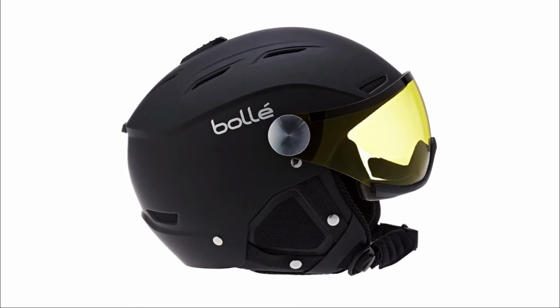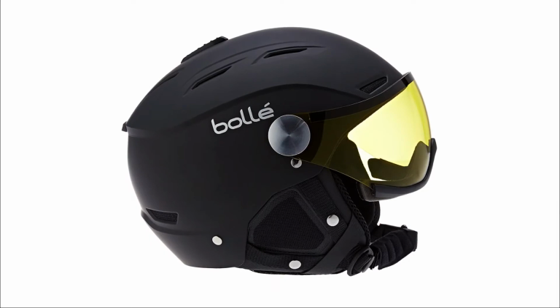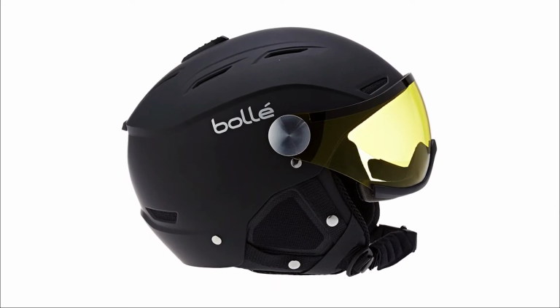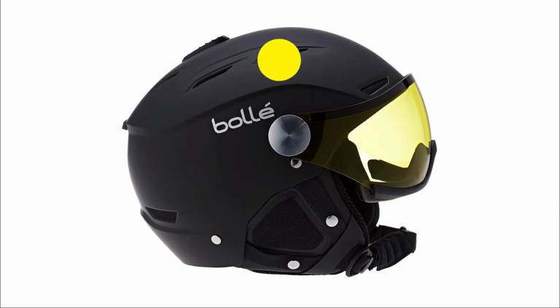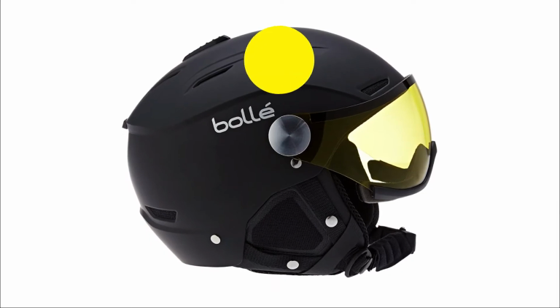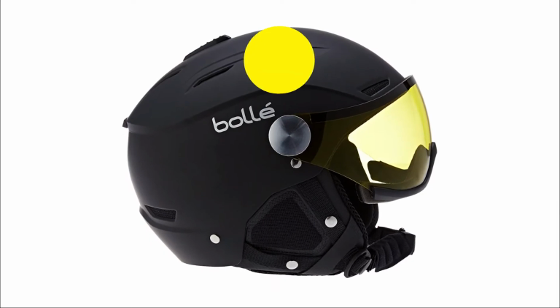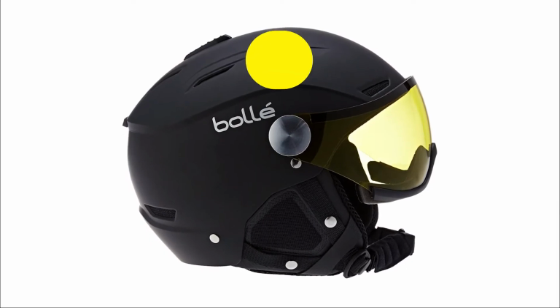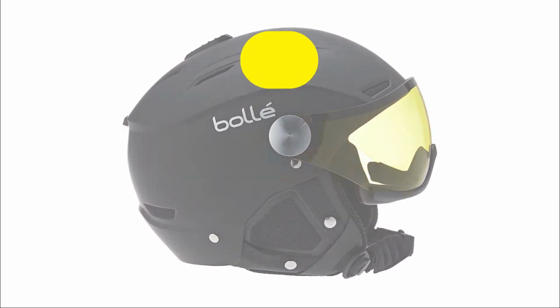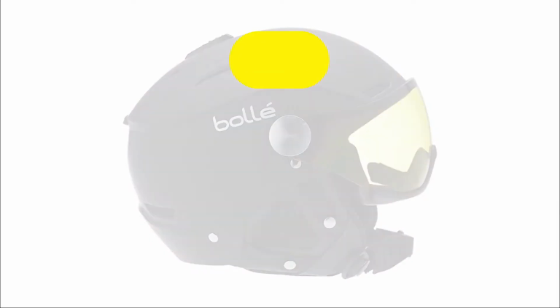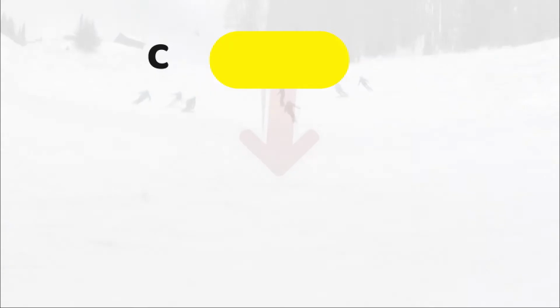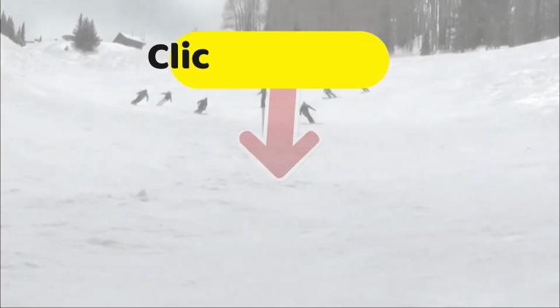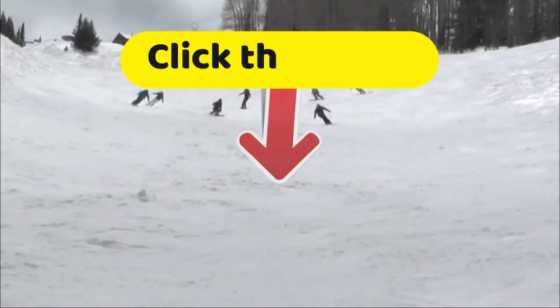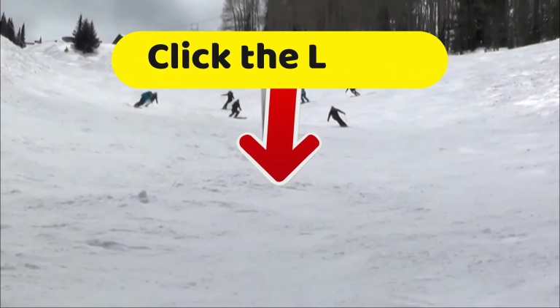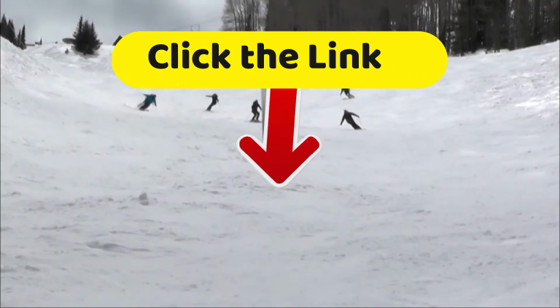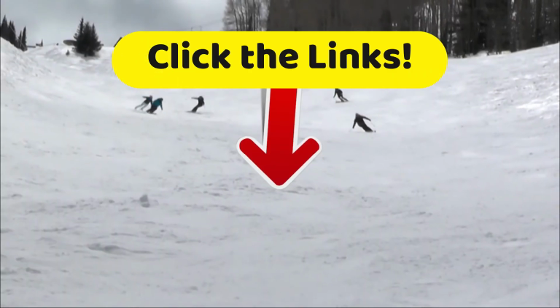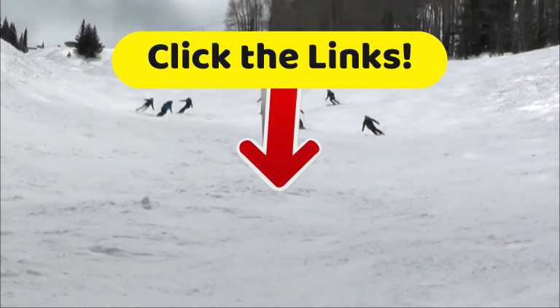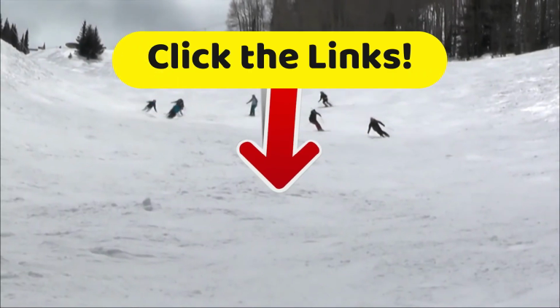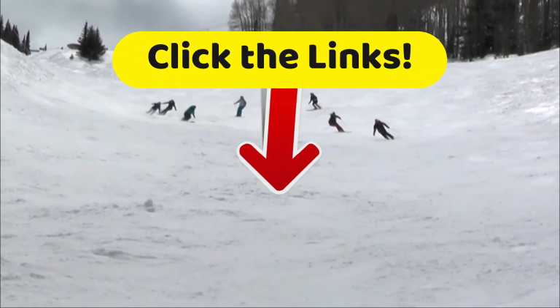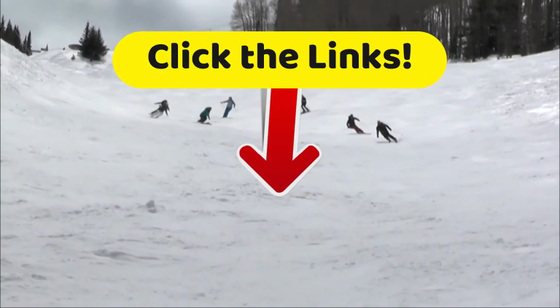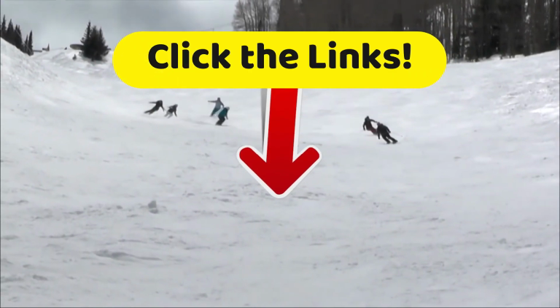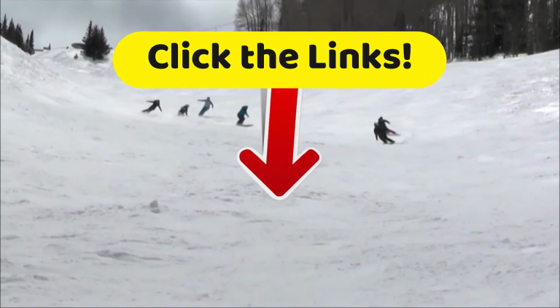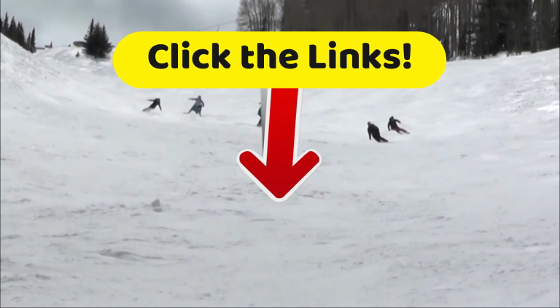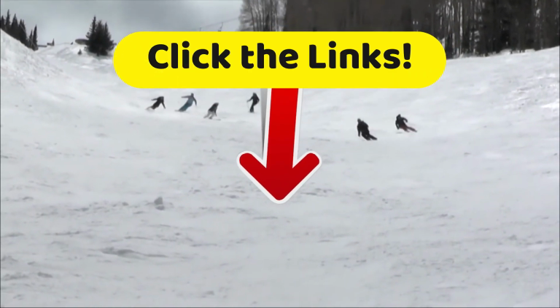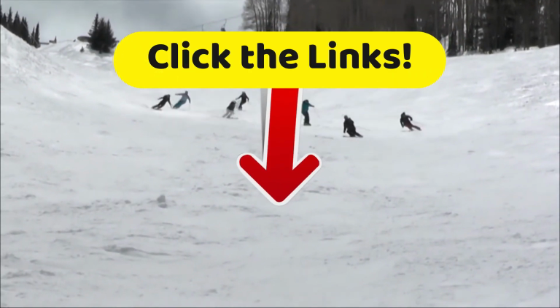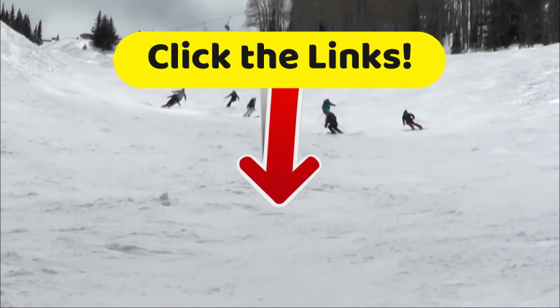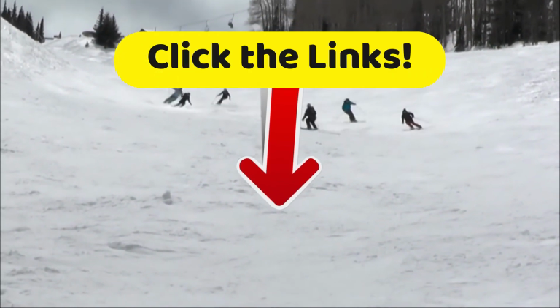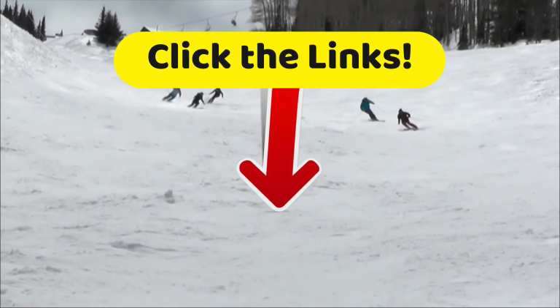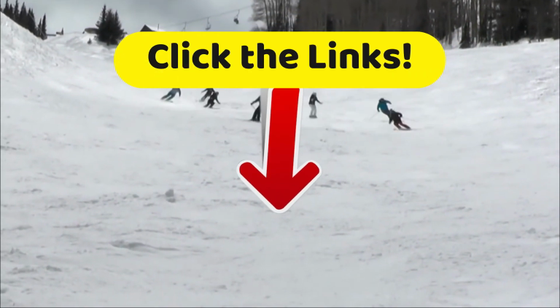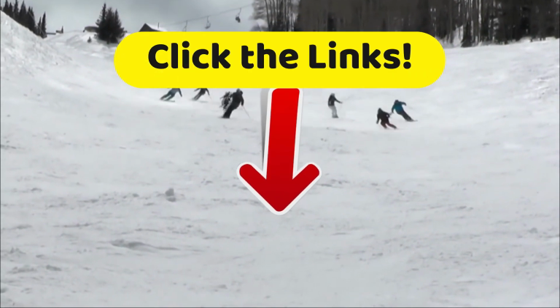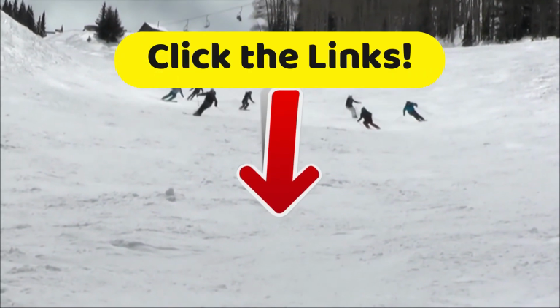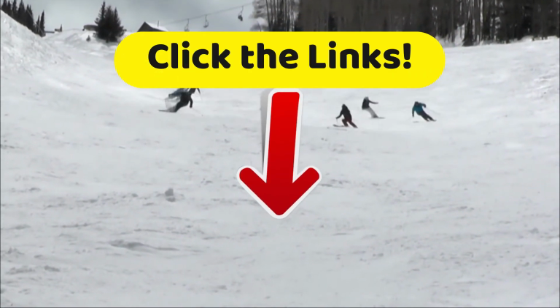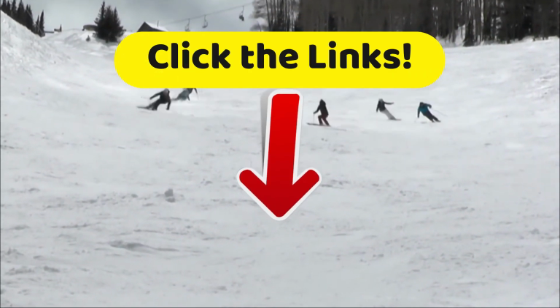You can ski into some heavy discounts right now if you go down to that description and click on those links.